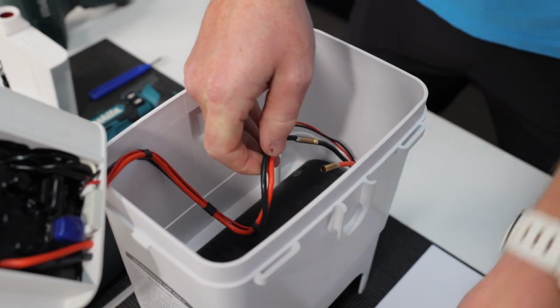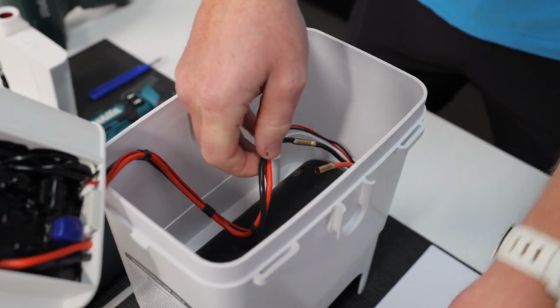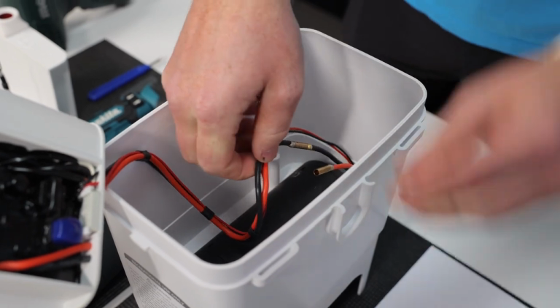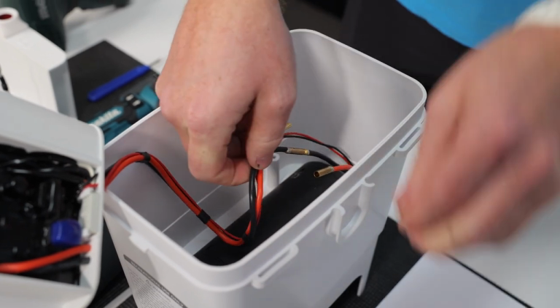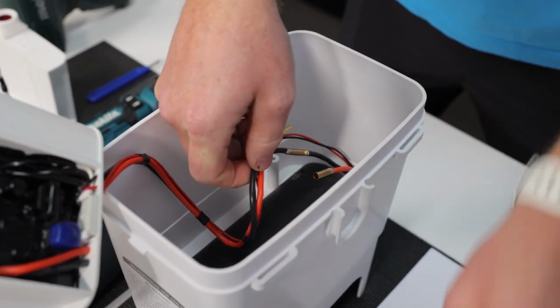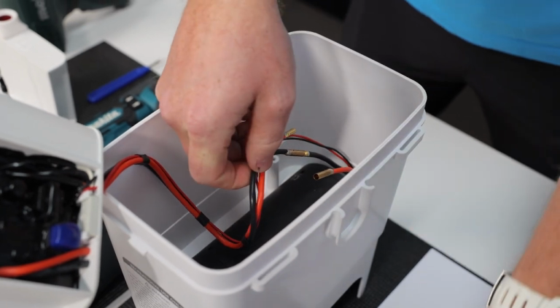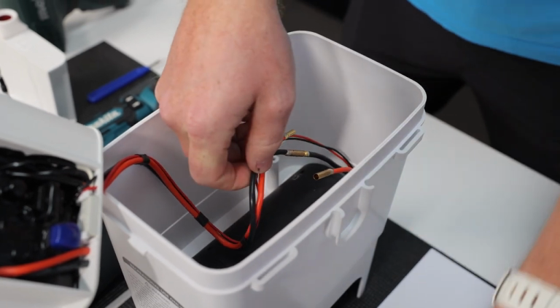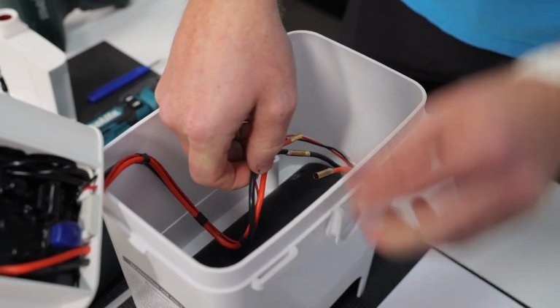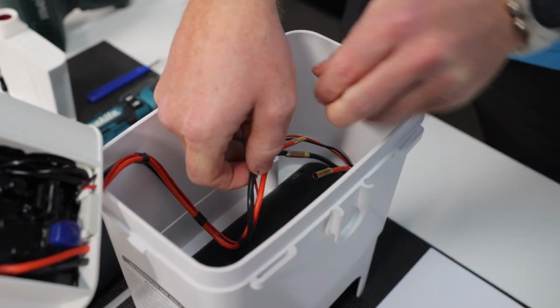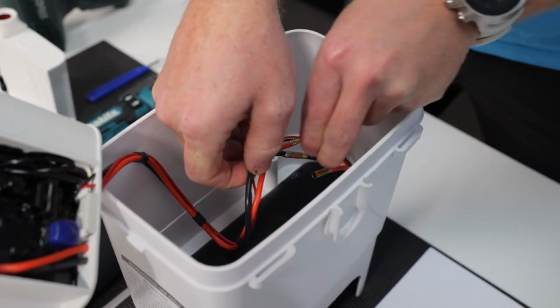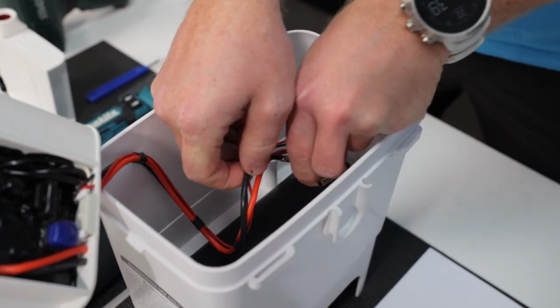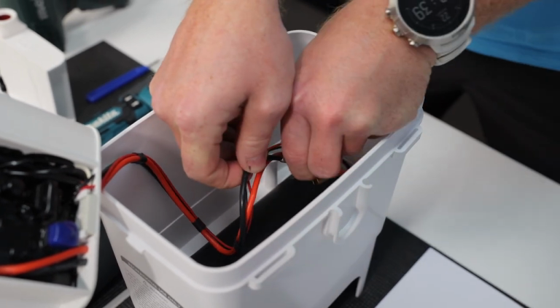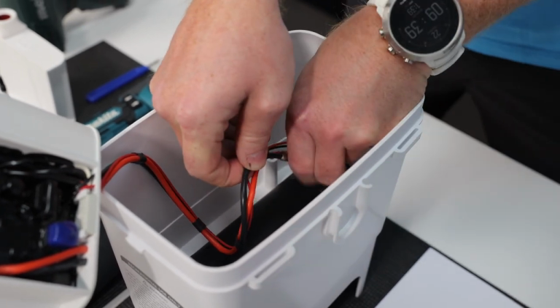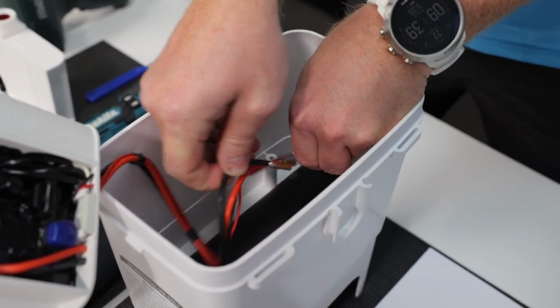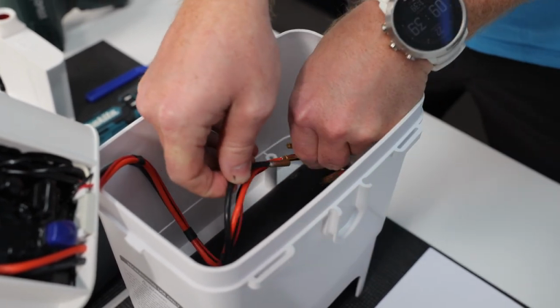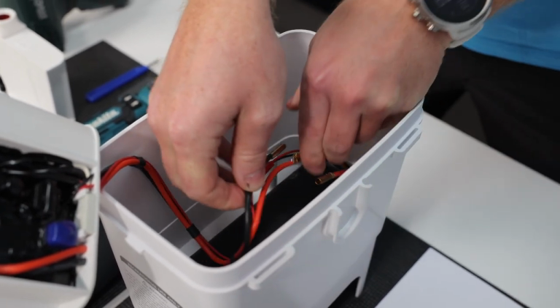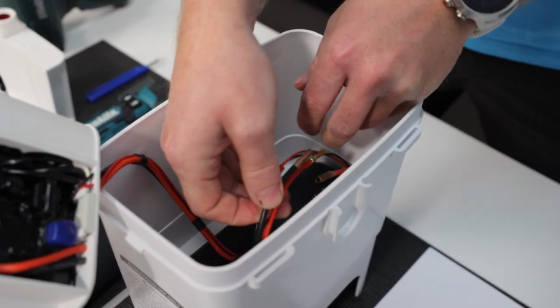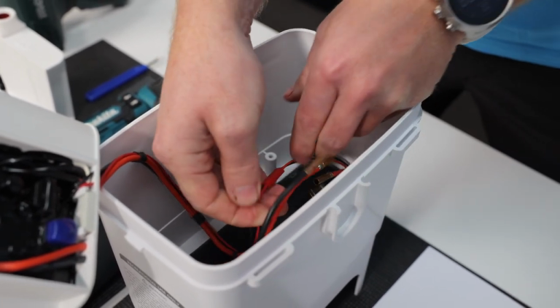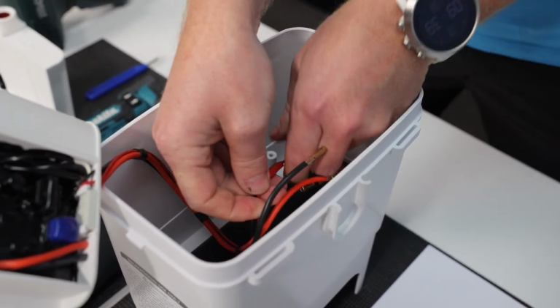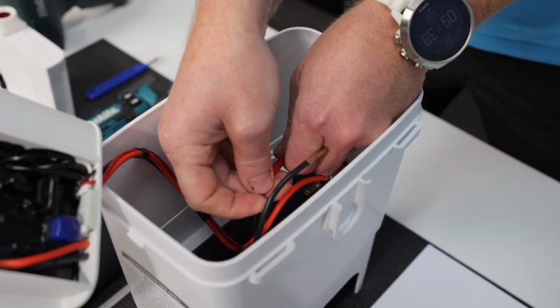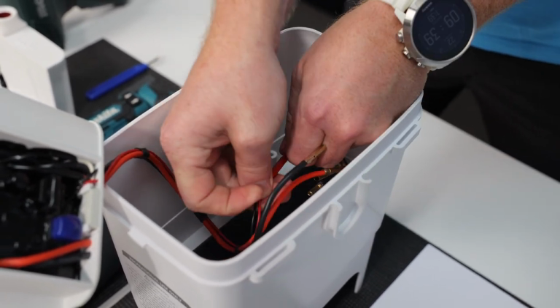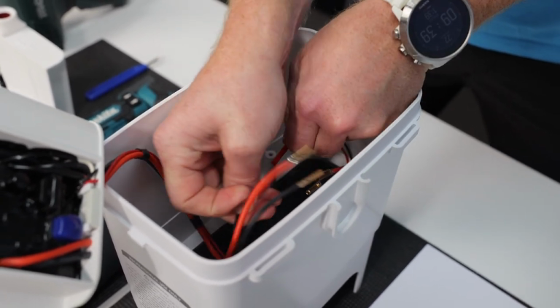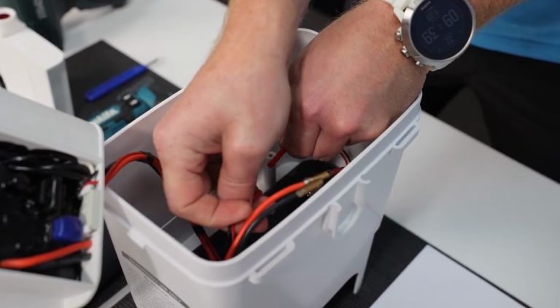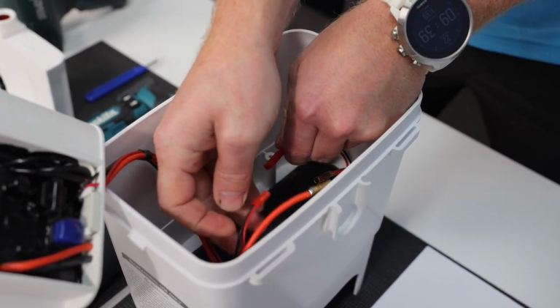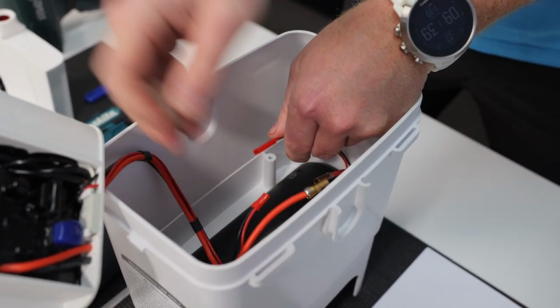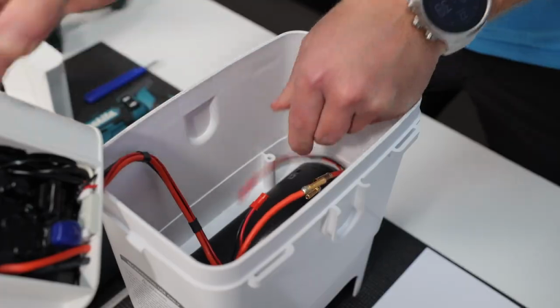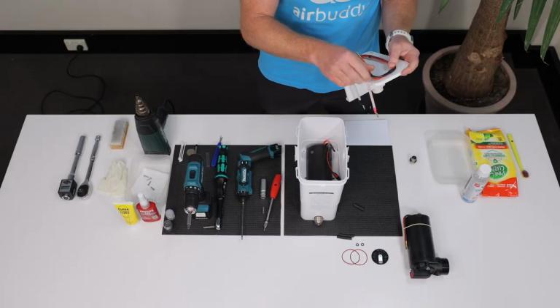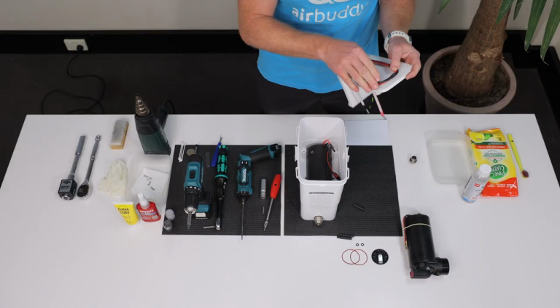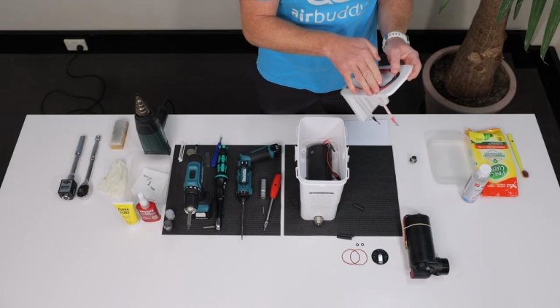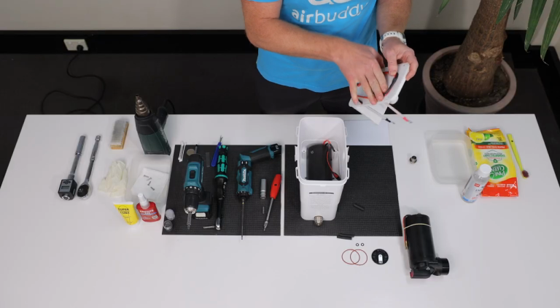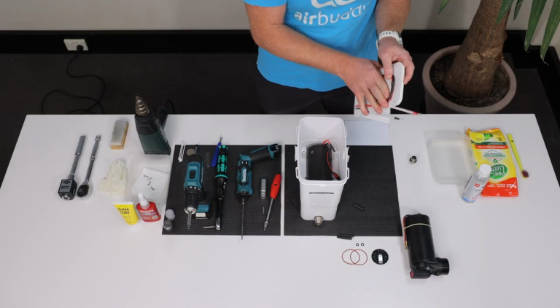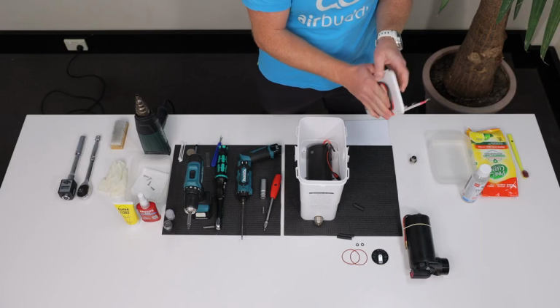Now you can disconnect all connectors and remove the platform. Put it aside and let's move on to the compressor.